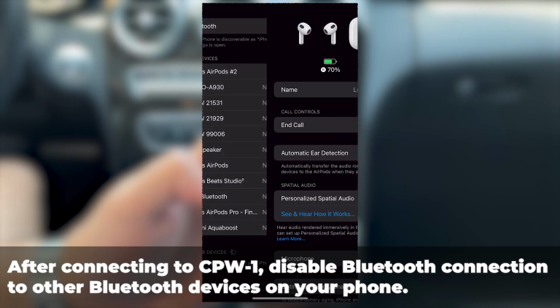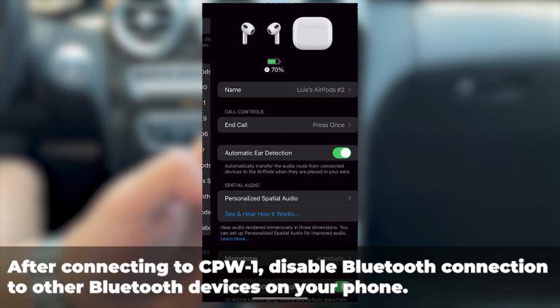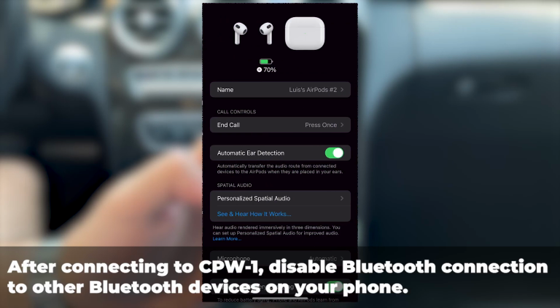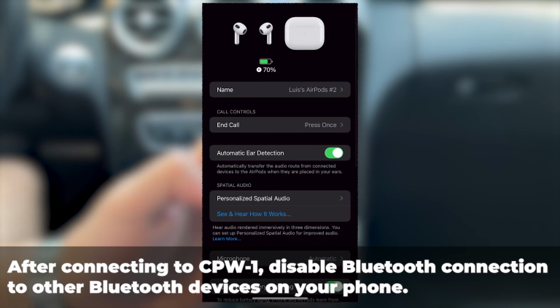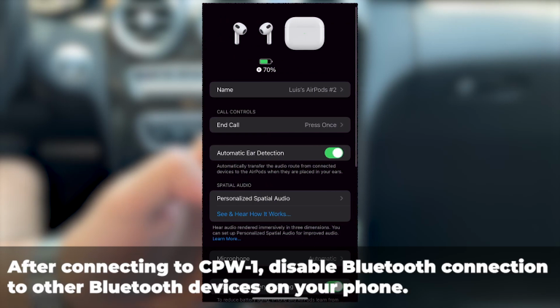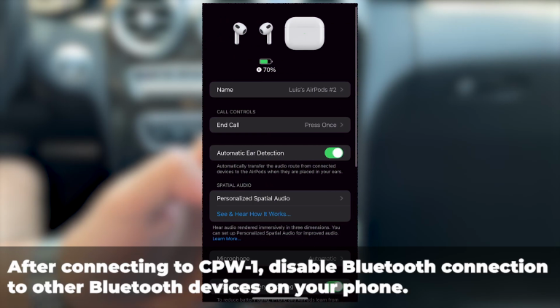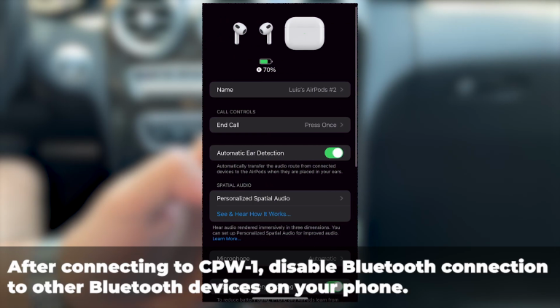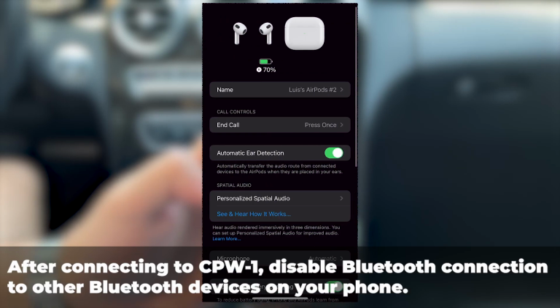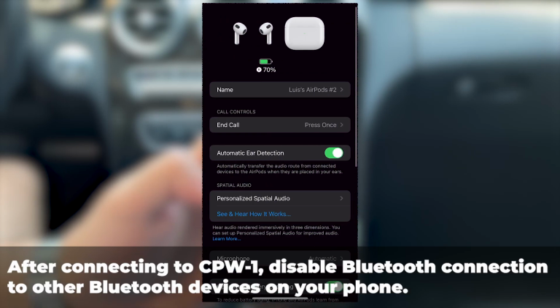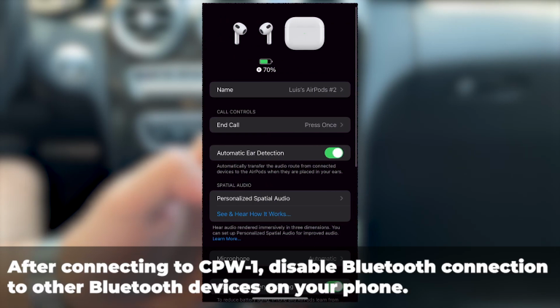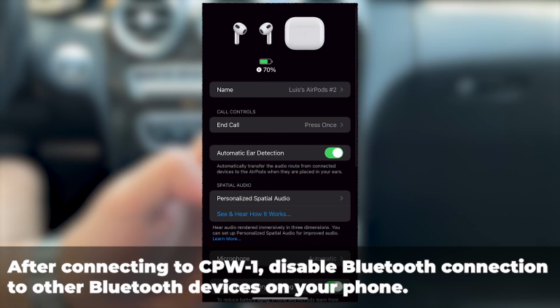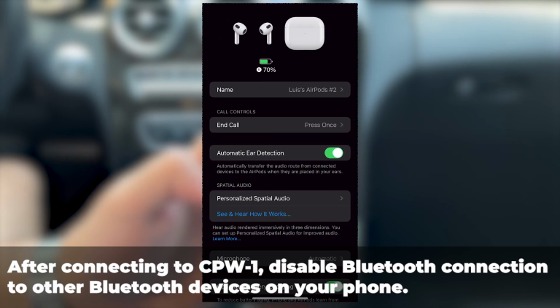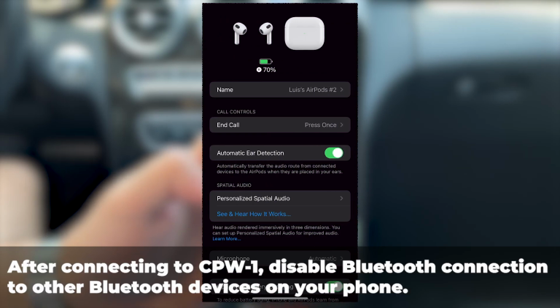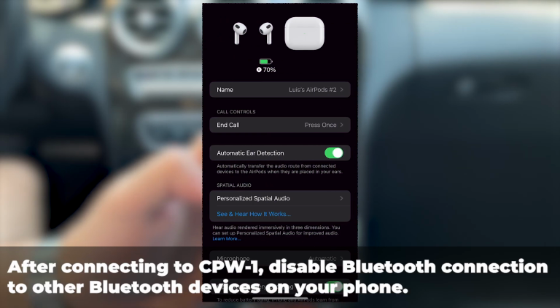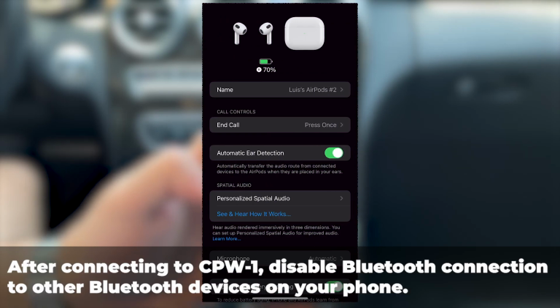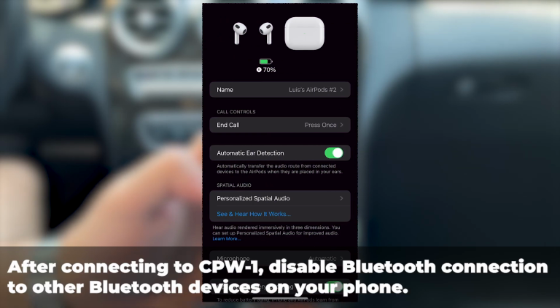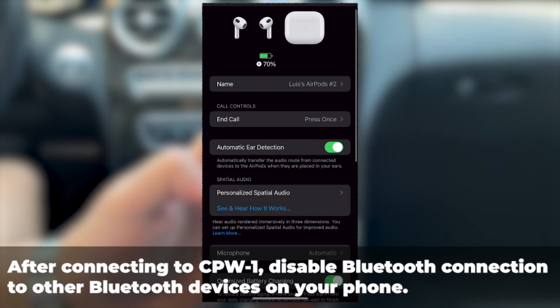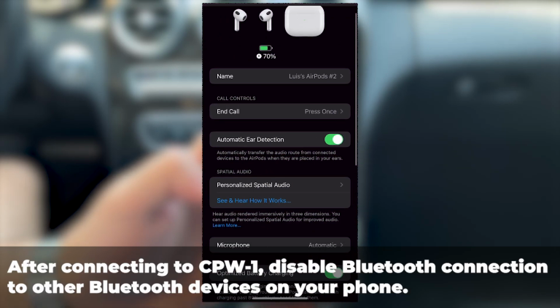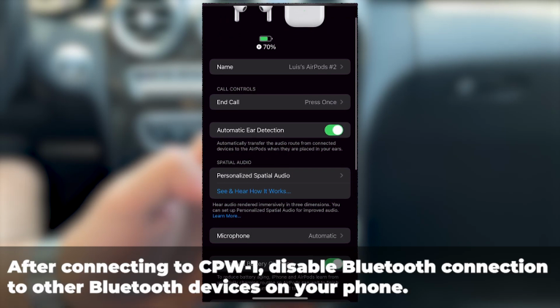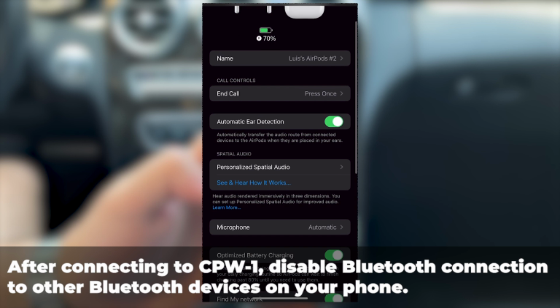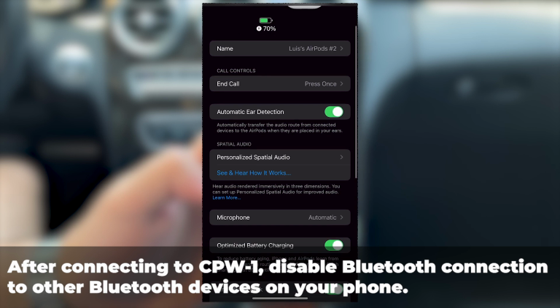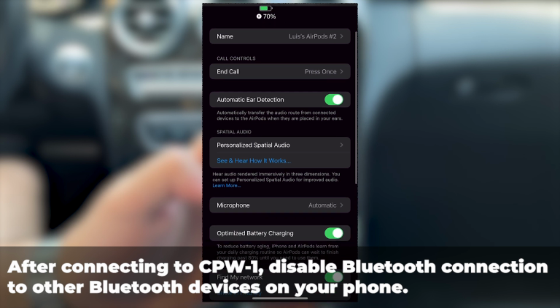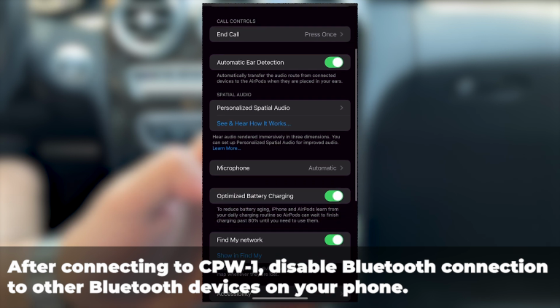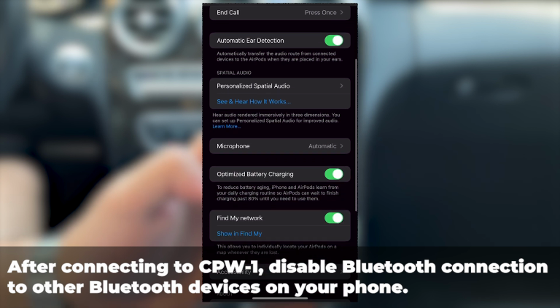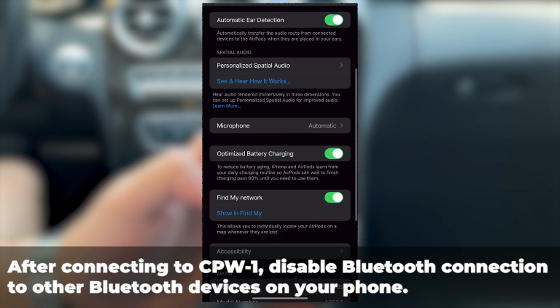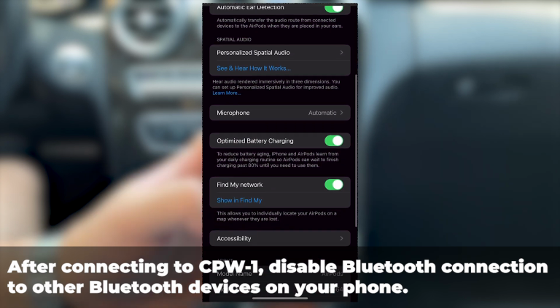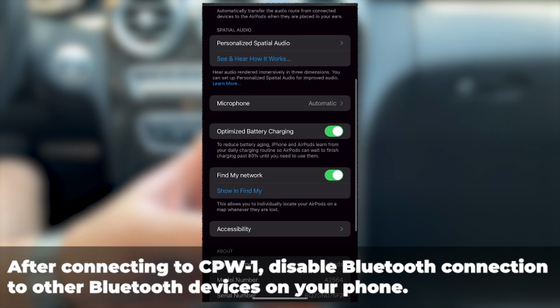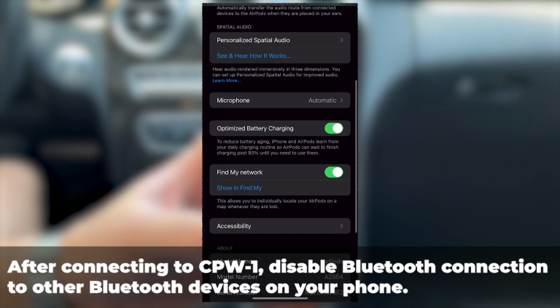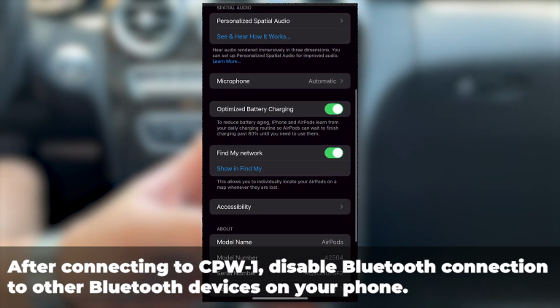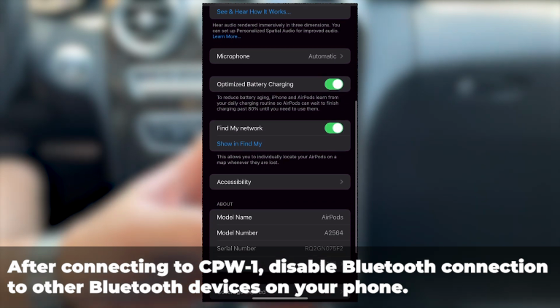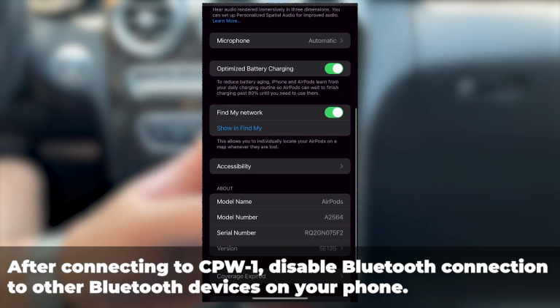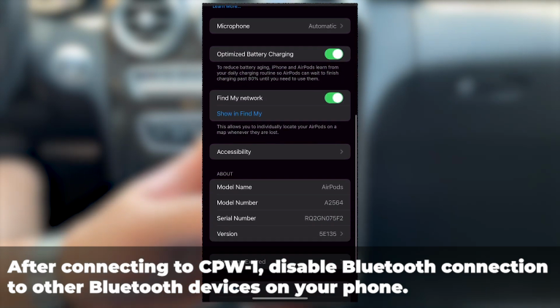After connecting to CPW1, disable Bluetooth connection to other Bluetooth devices on your phone.